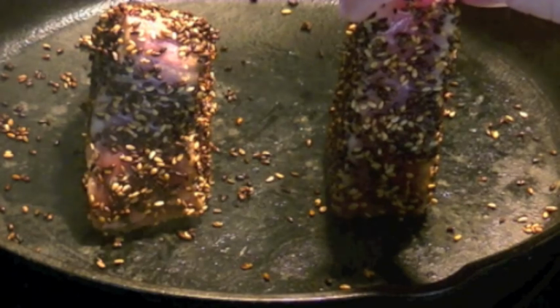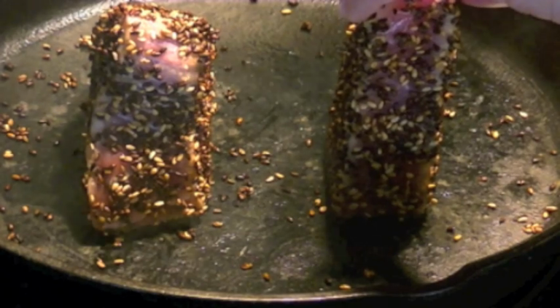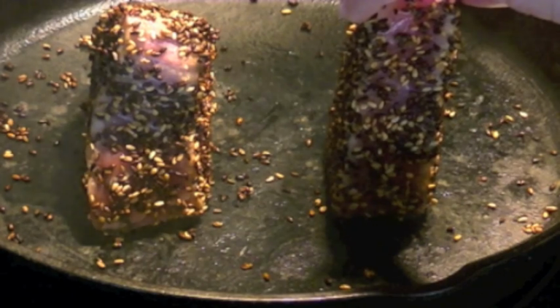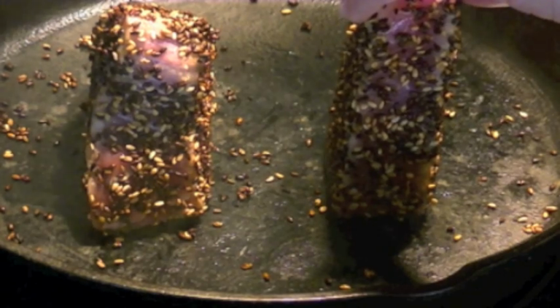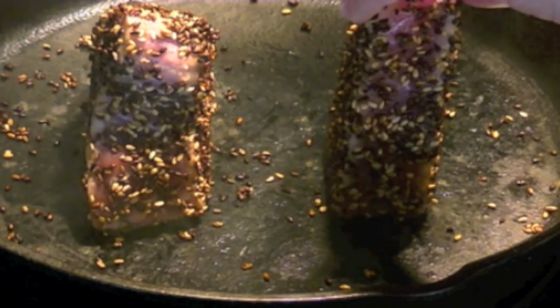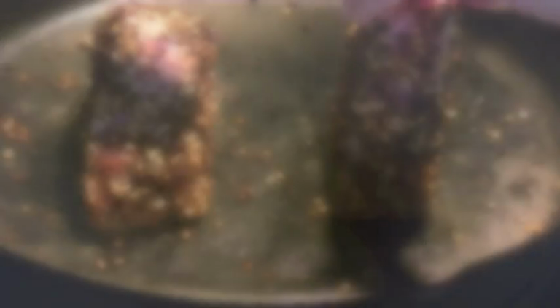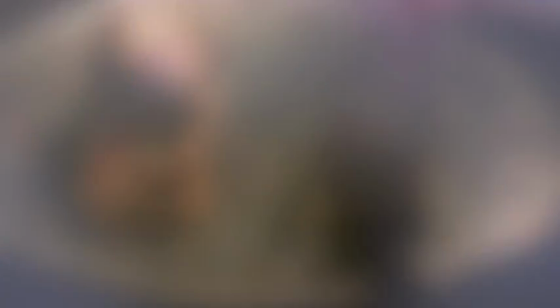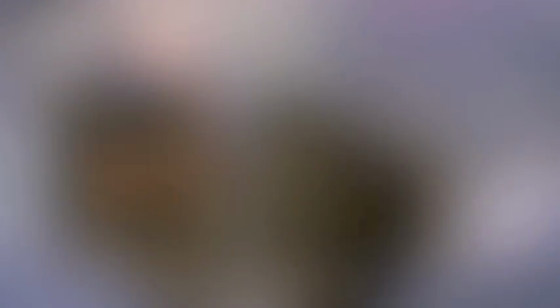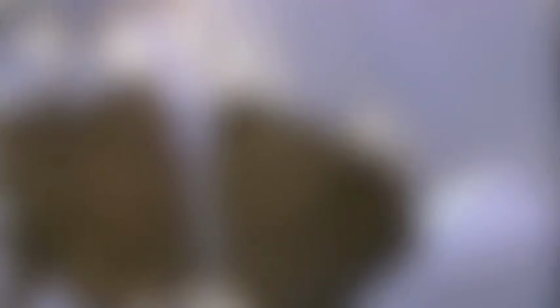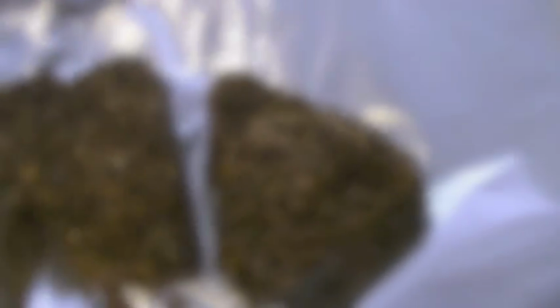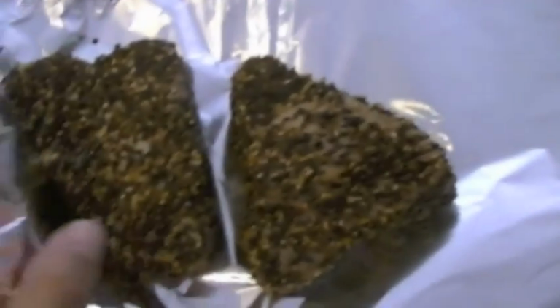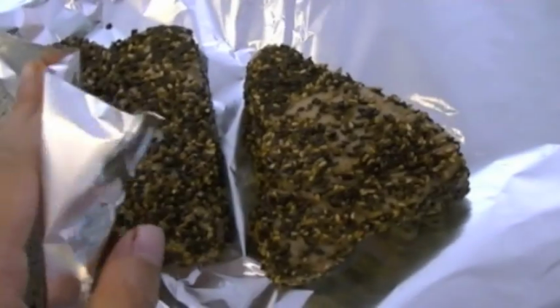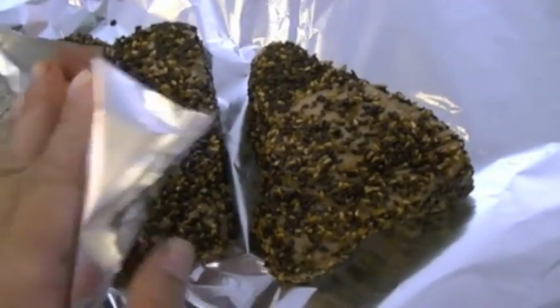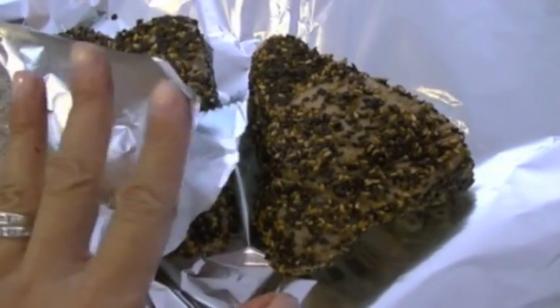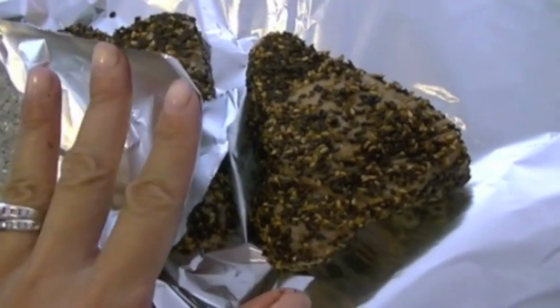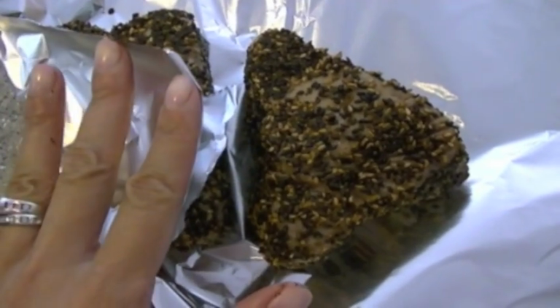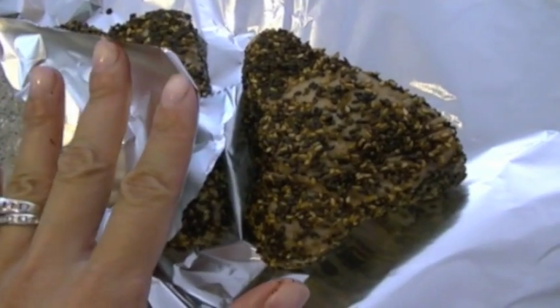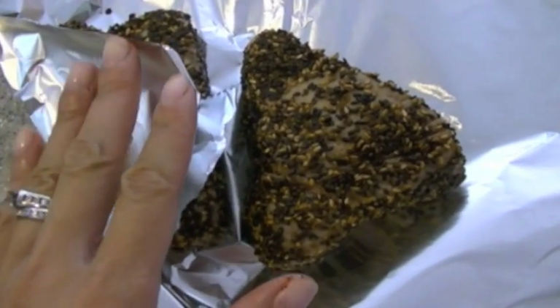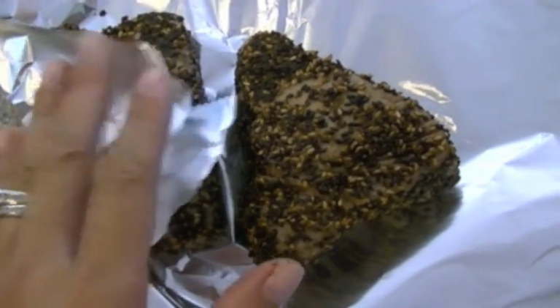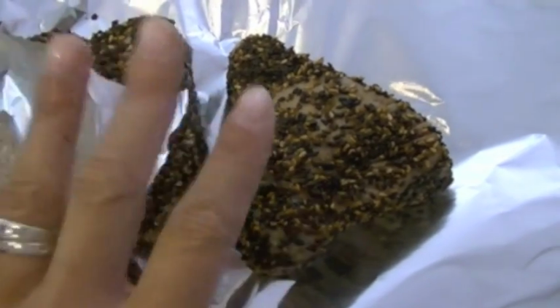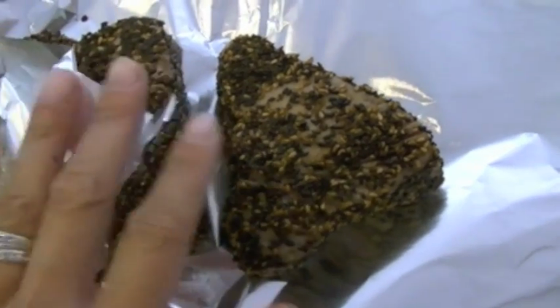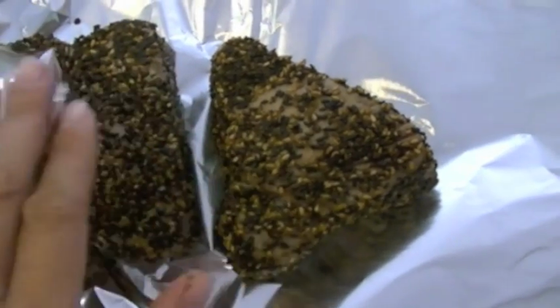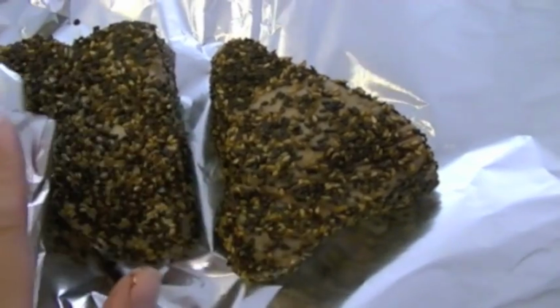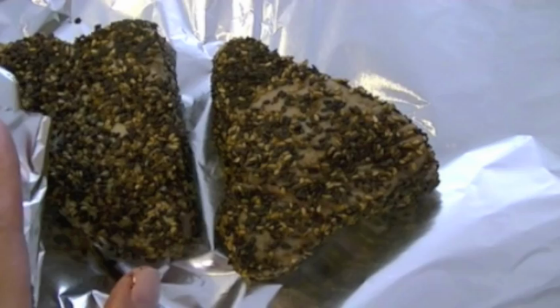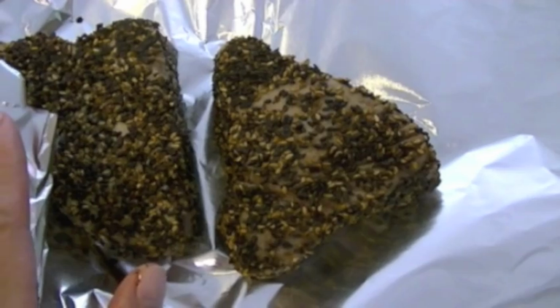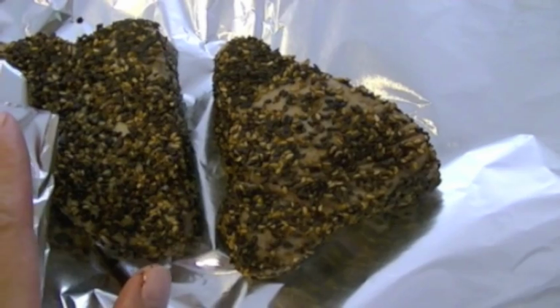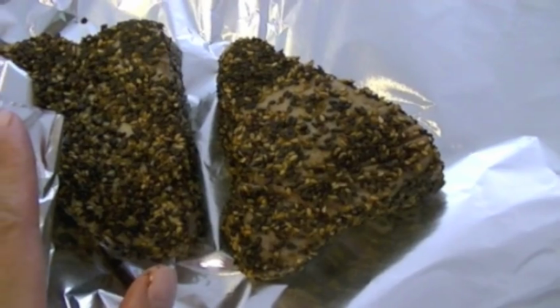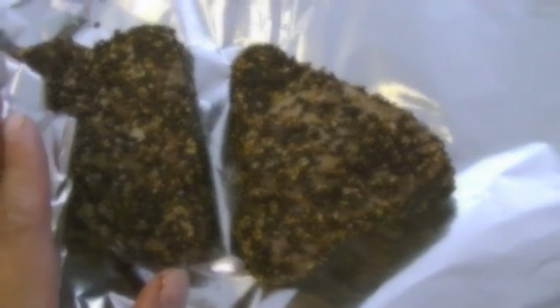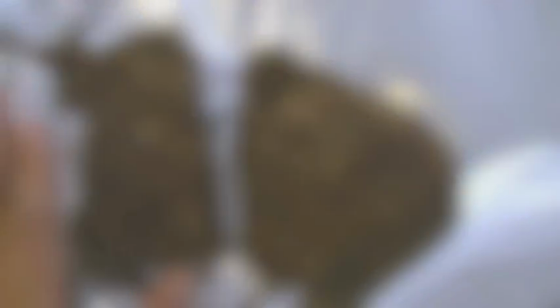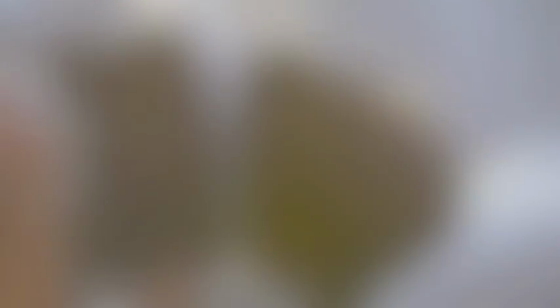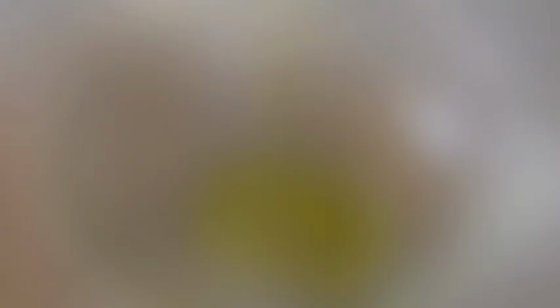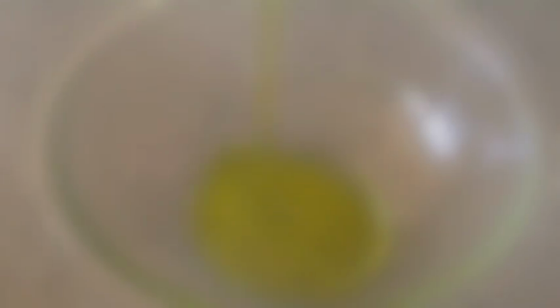When my tuna's all finished, I'm going to take some foil, wrap them in the foil, and then put them in the freezer for about 20 minutes while I work on my salad dressing.